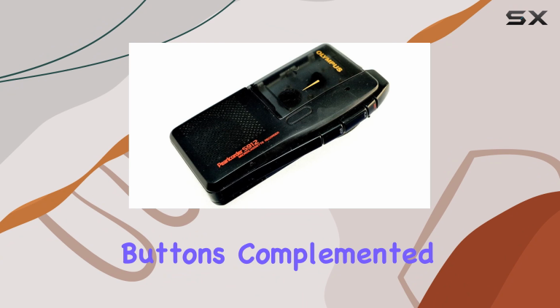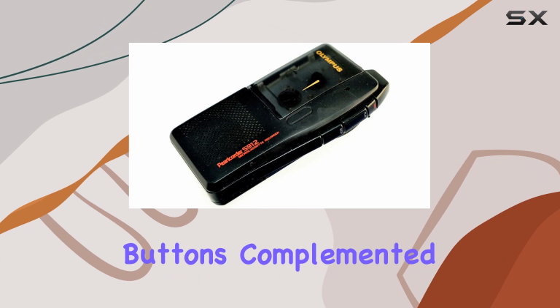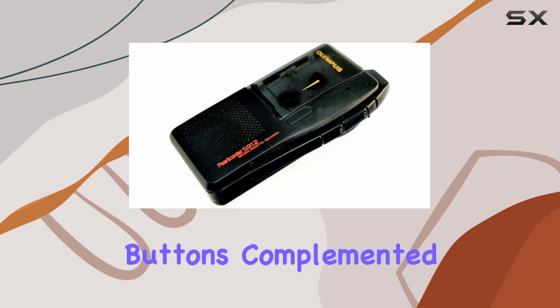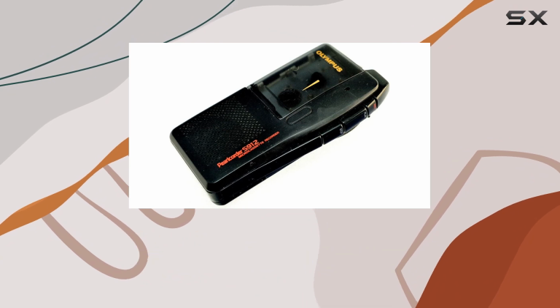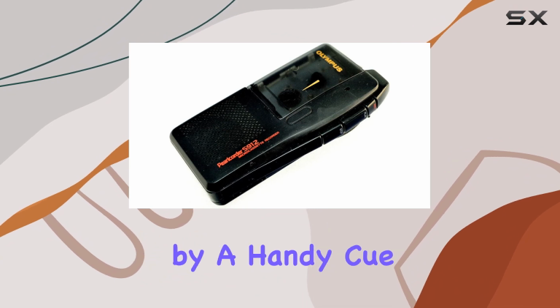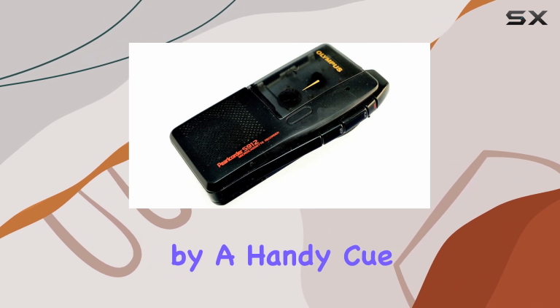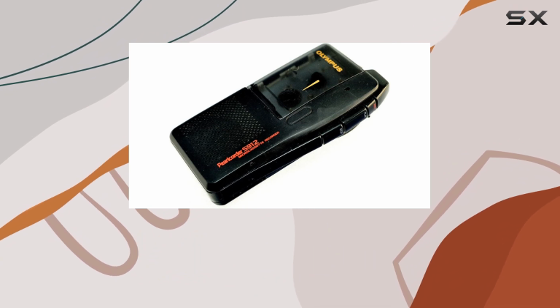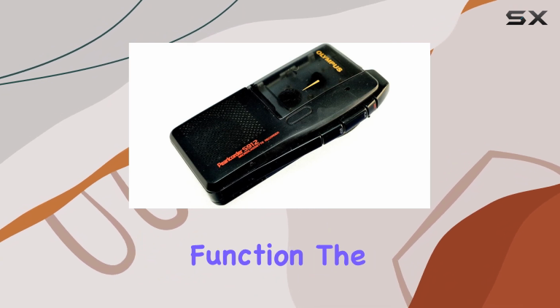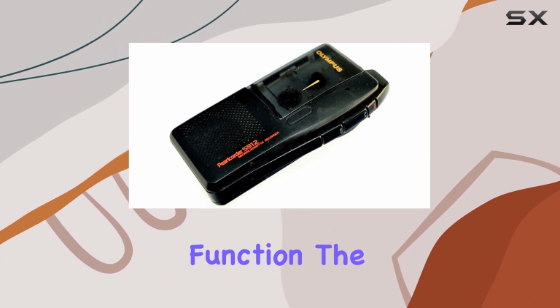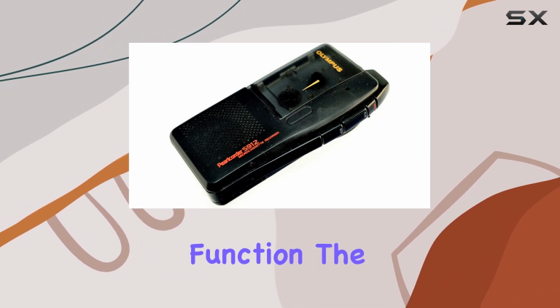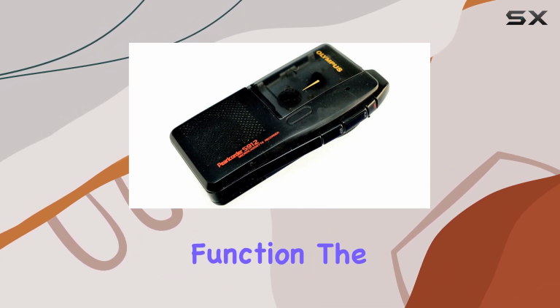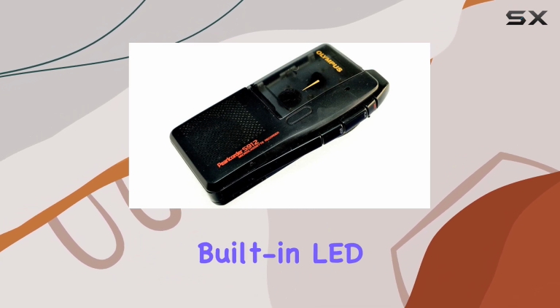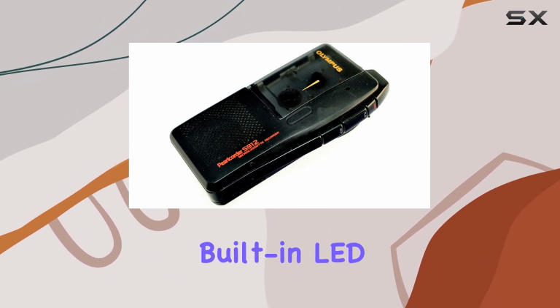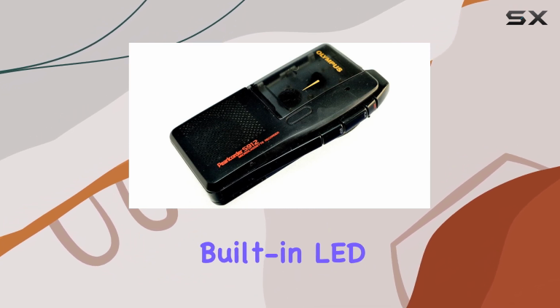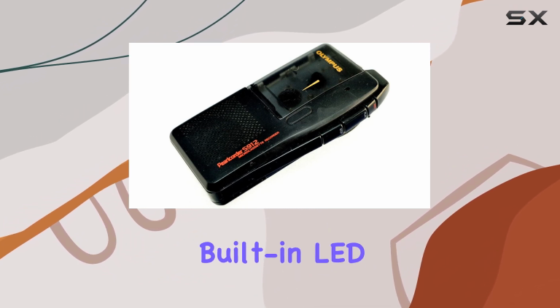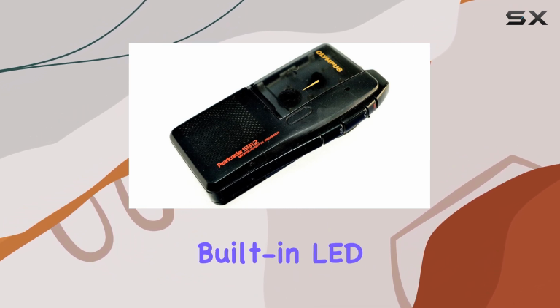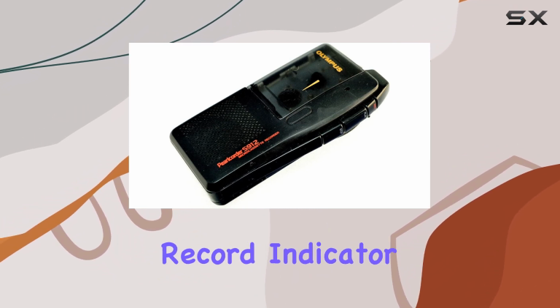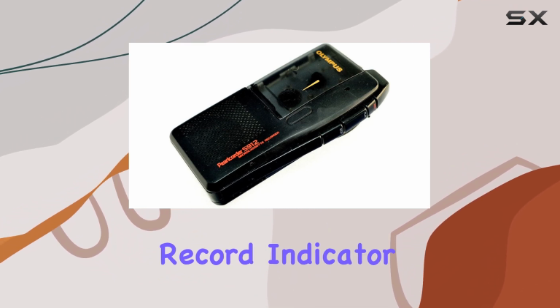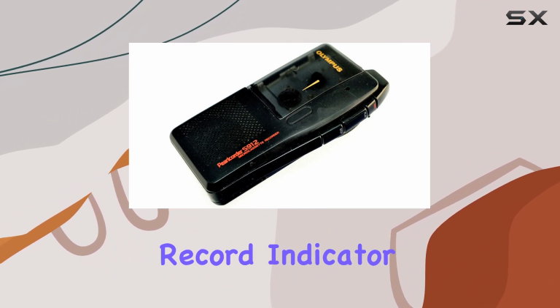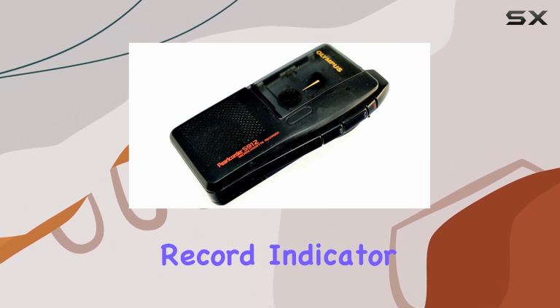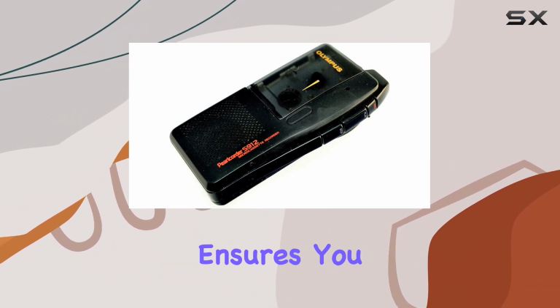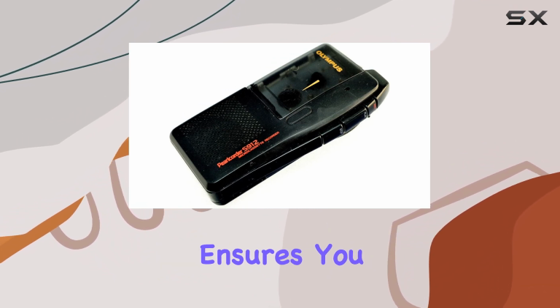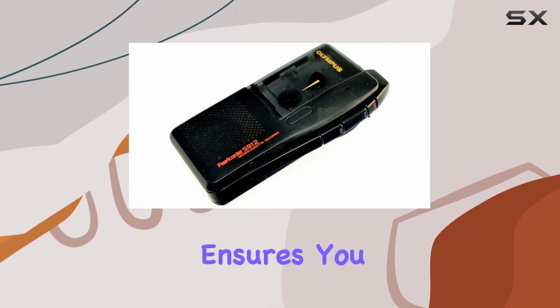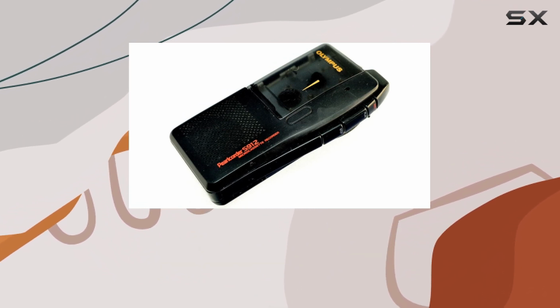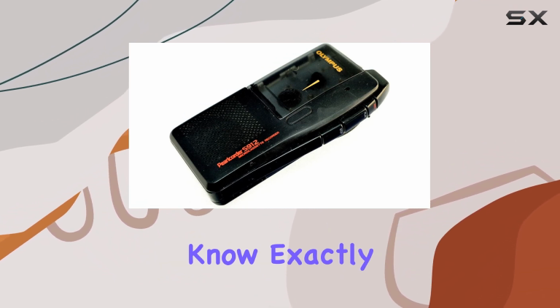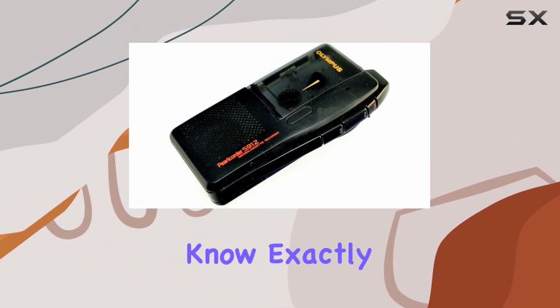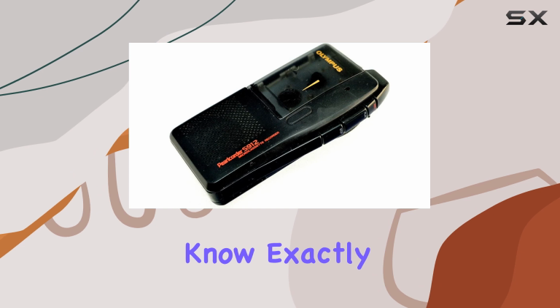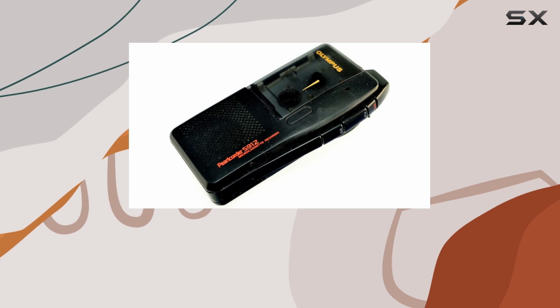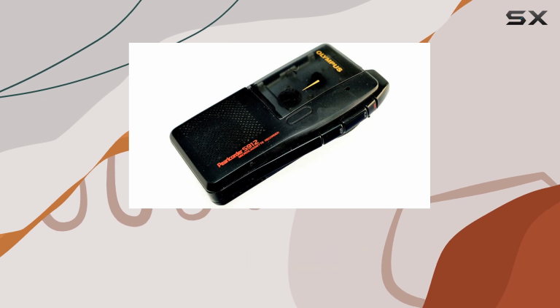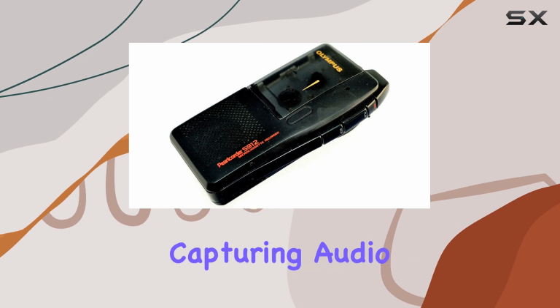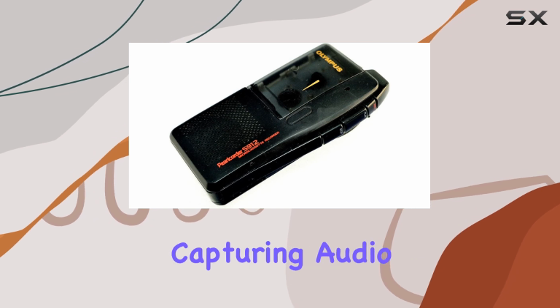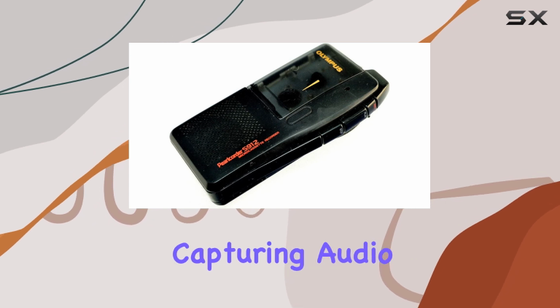Complemented by a handy cue function, the built-in LED record indicator ensures you know exactly when you're capturing audio.